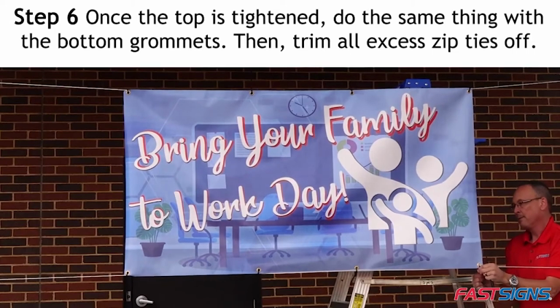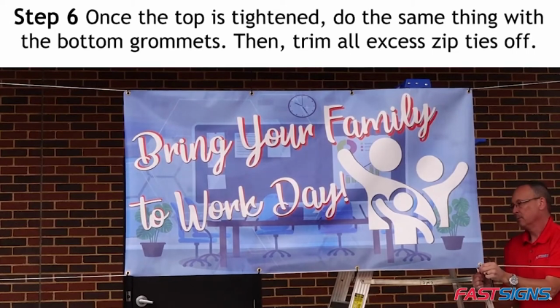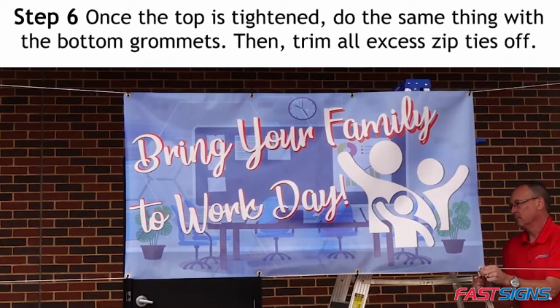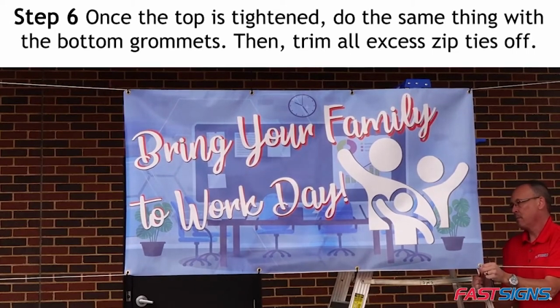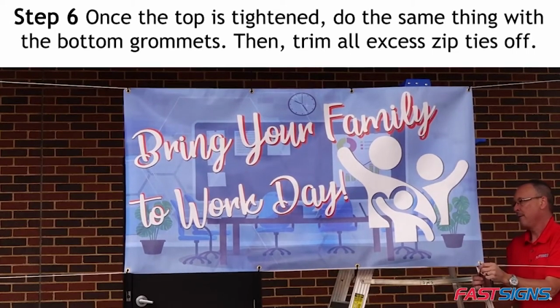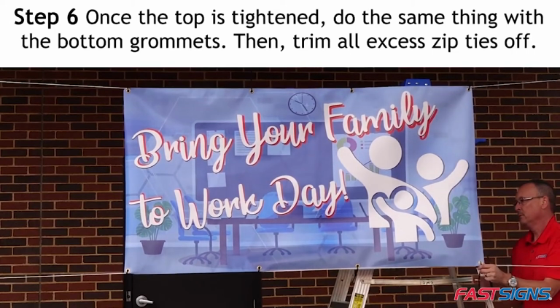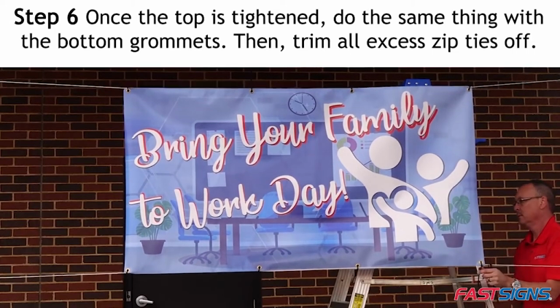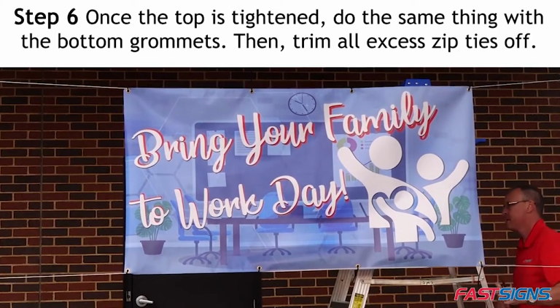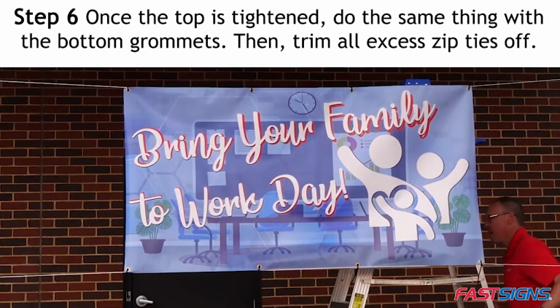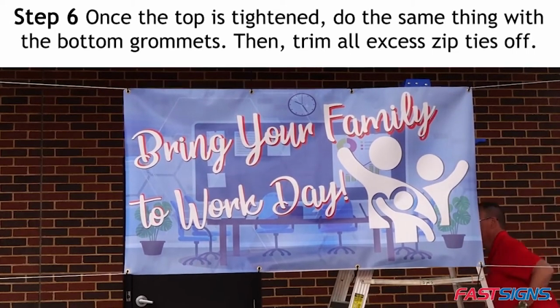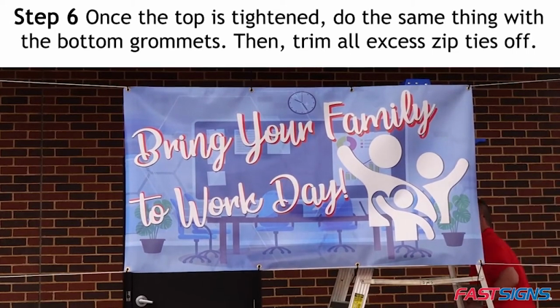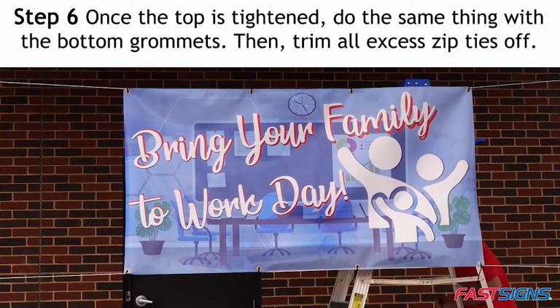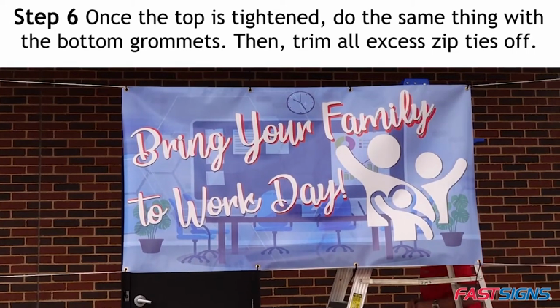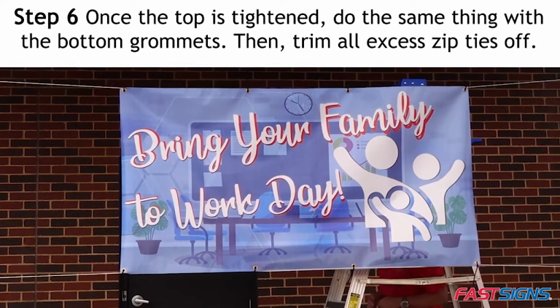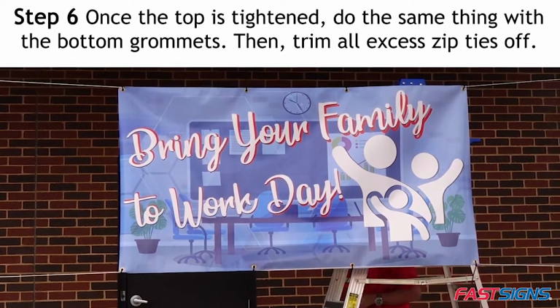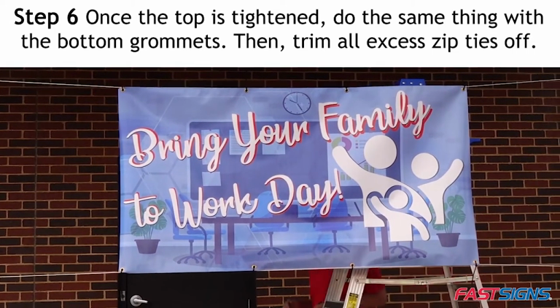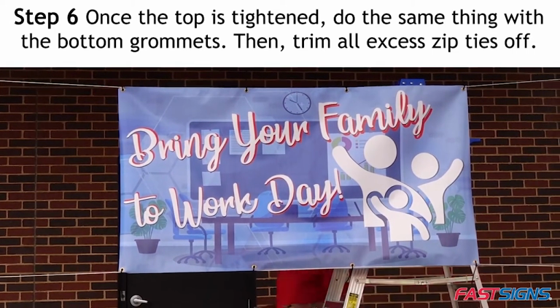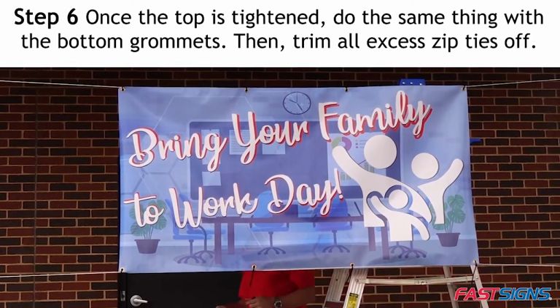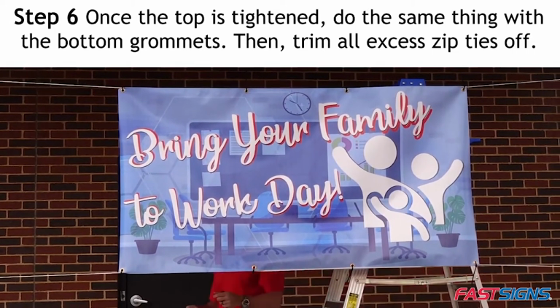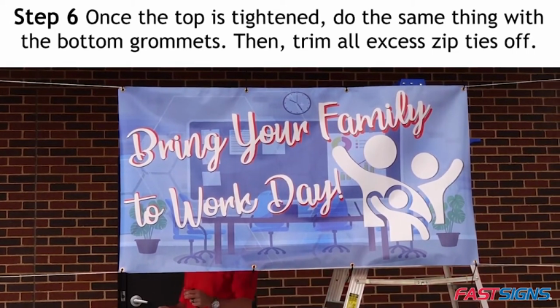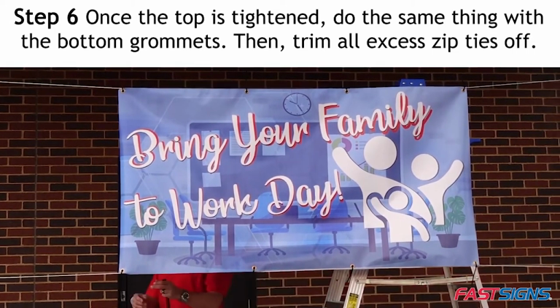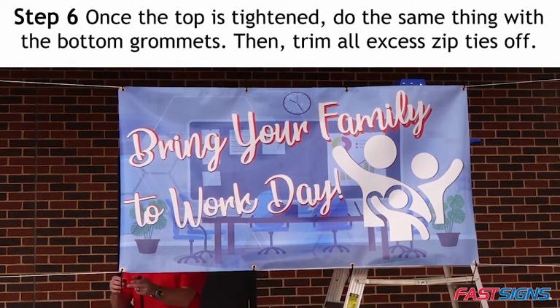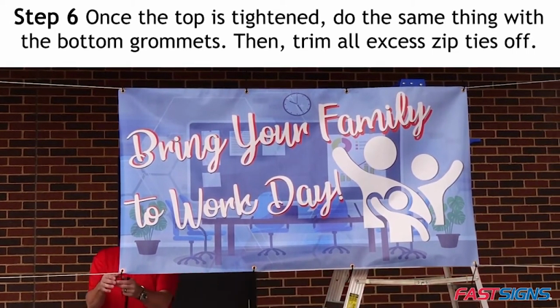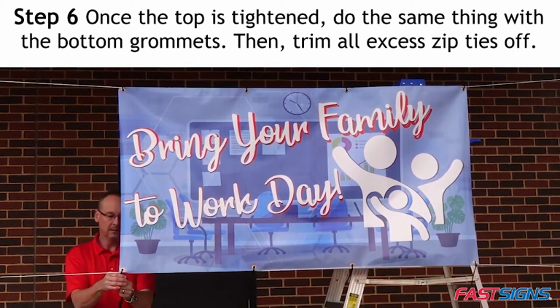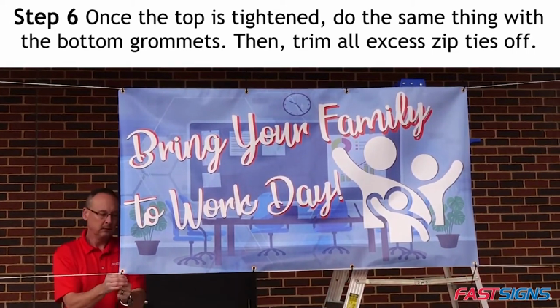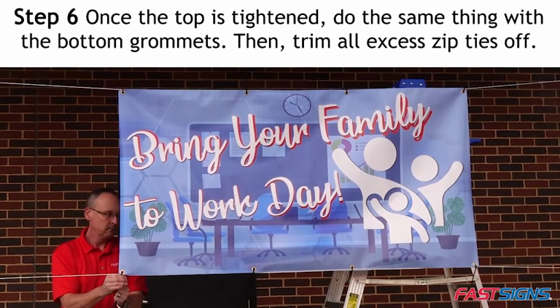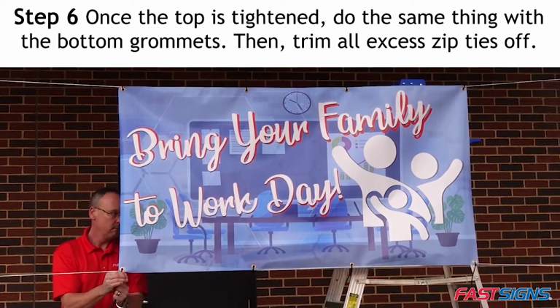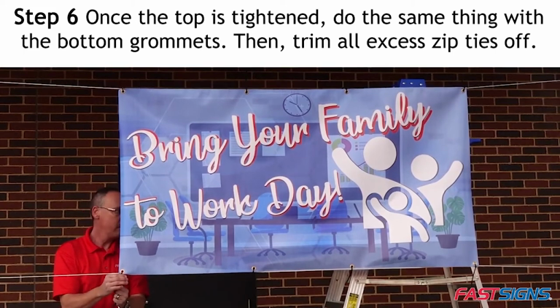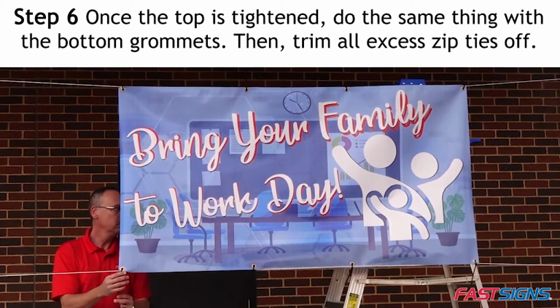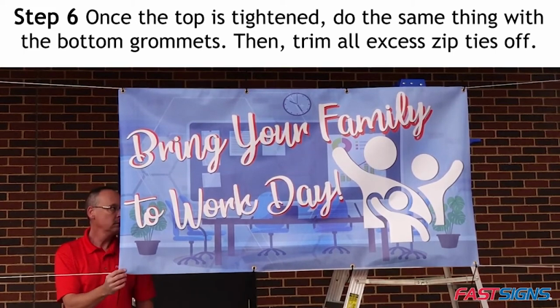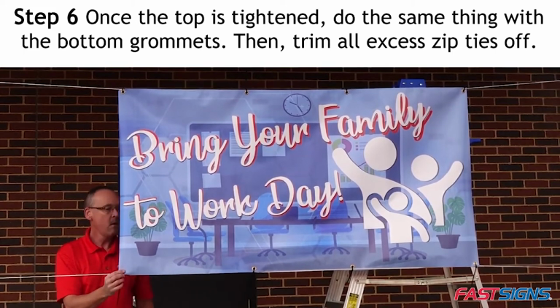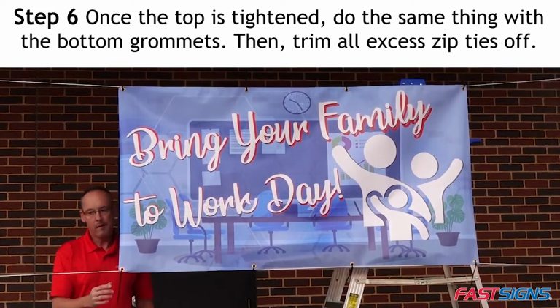Step 6. Once the top is tightened, do the same thing with the bottom grommets. Then trim all excess zip ties off.